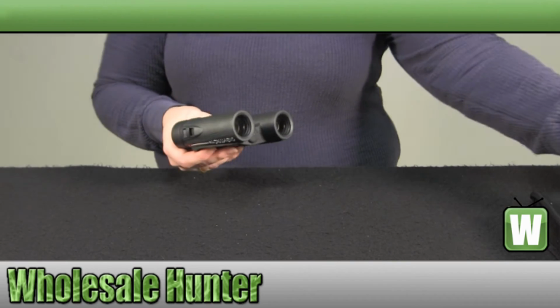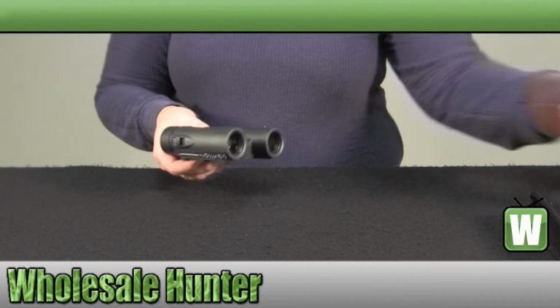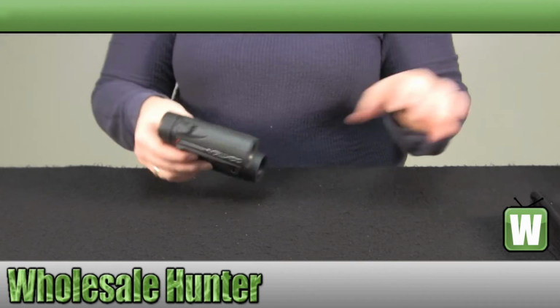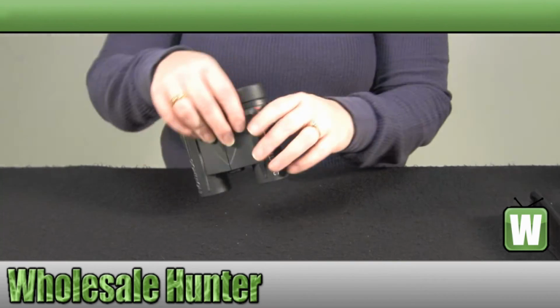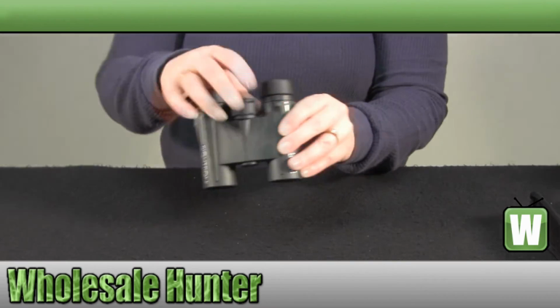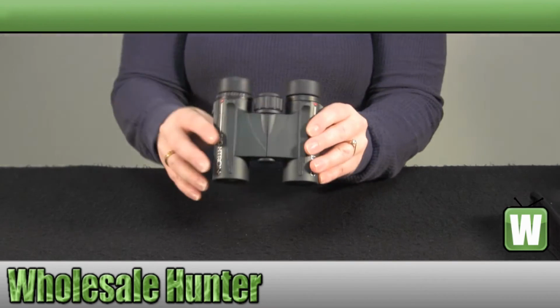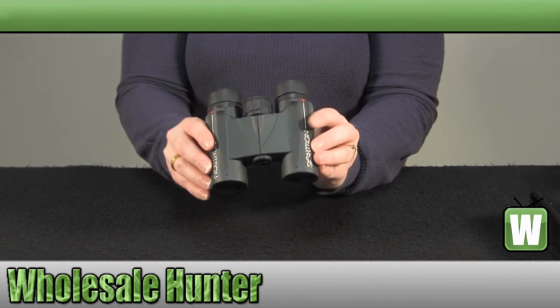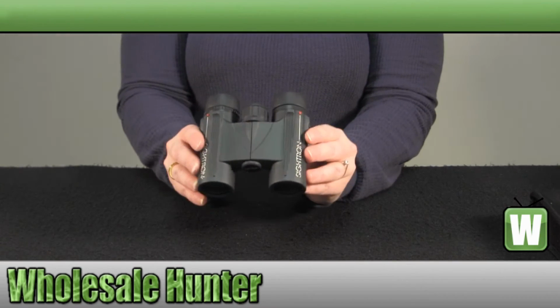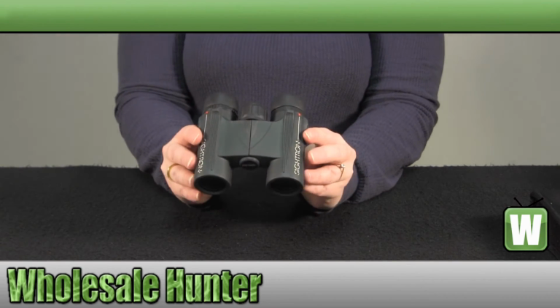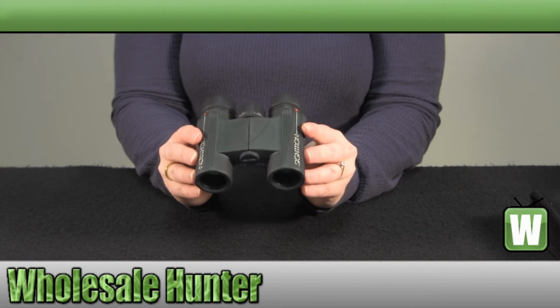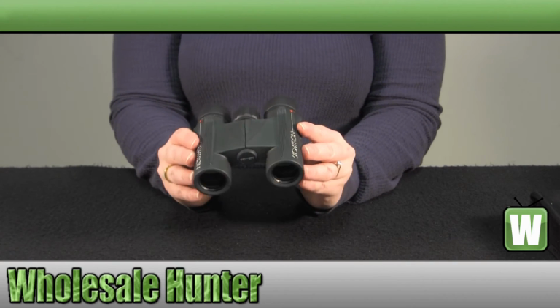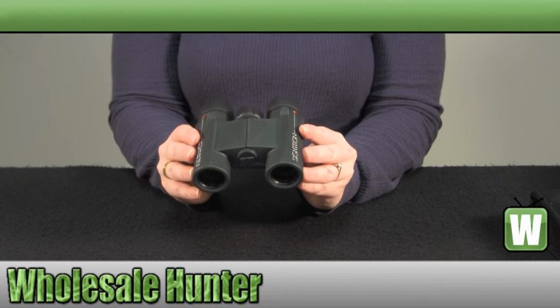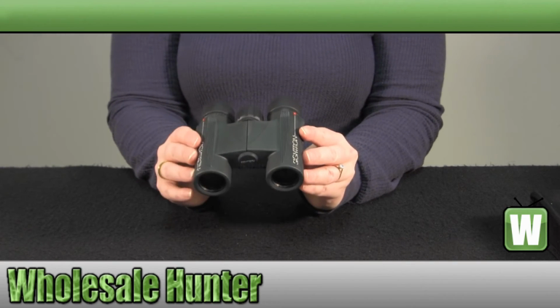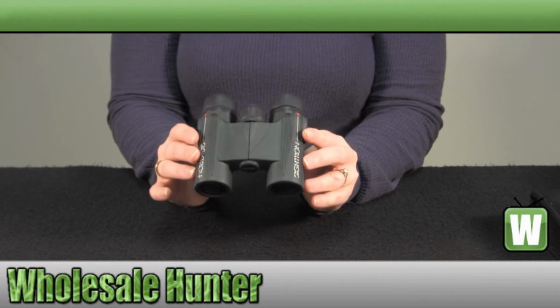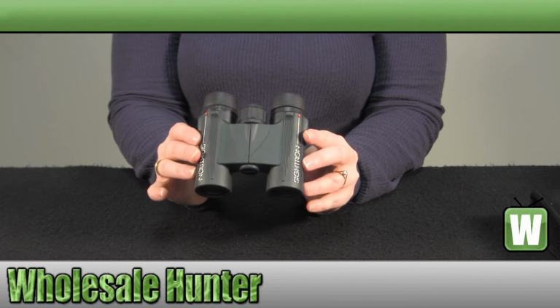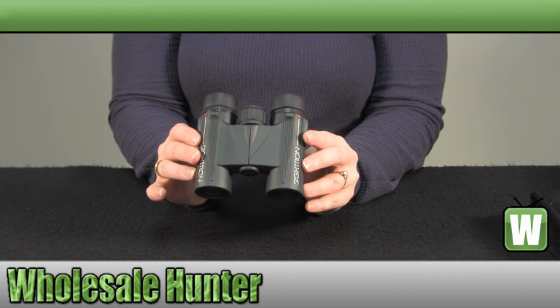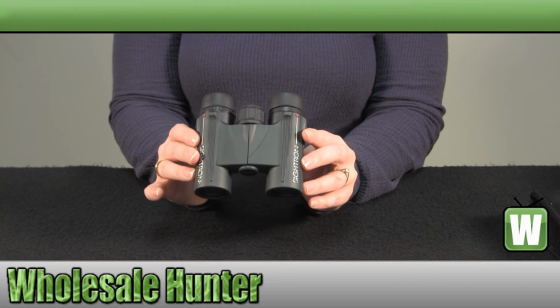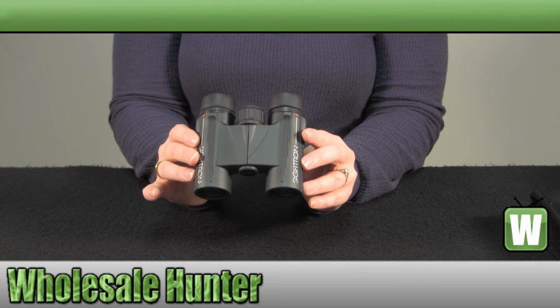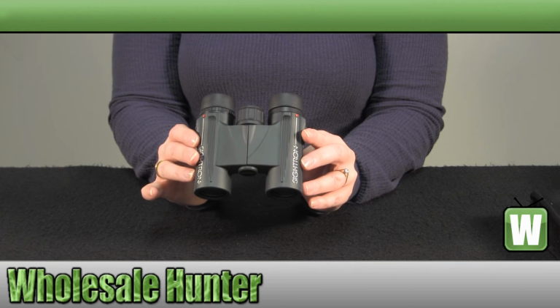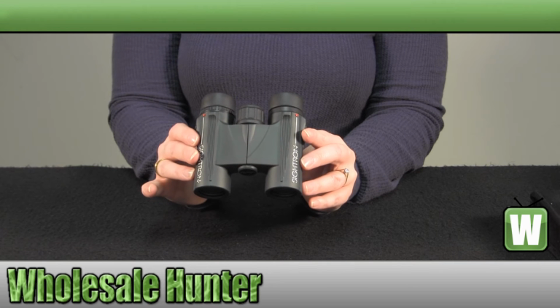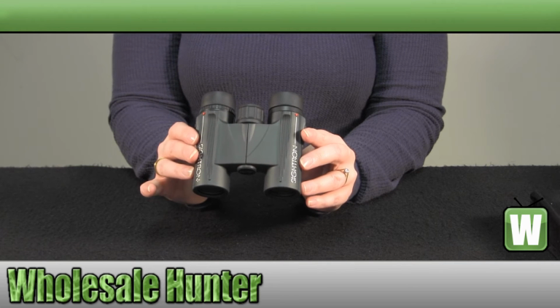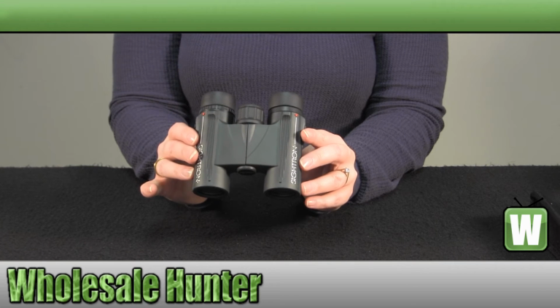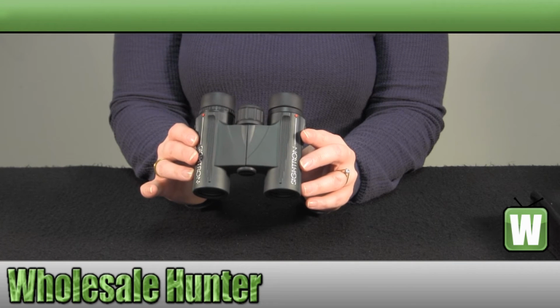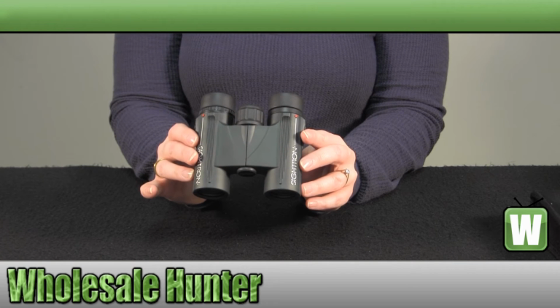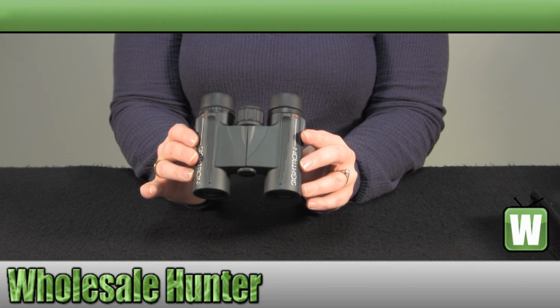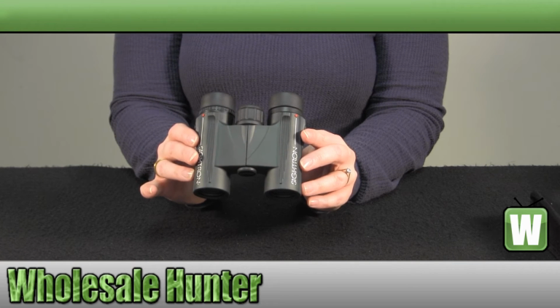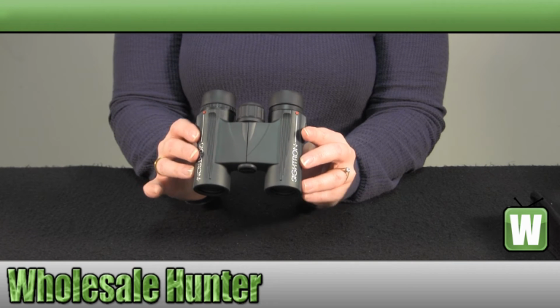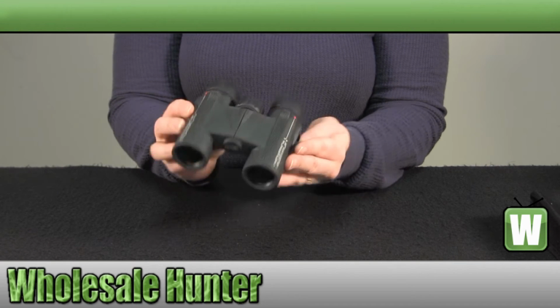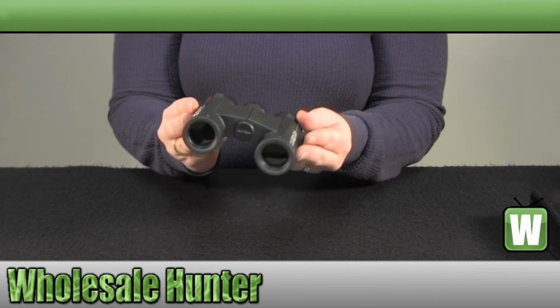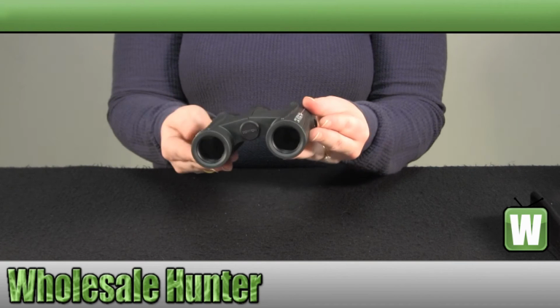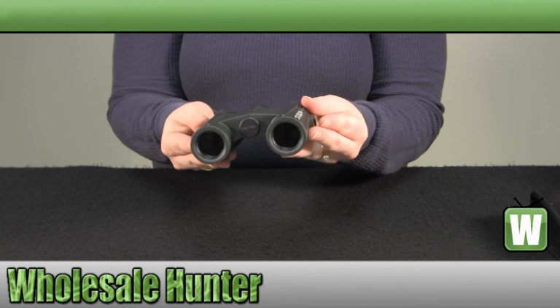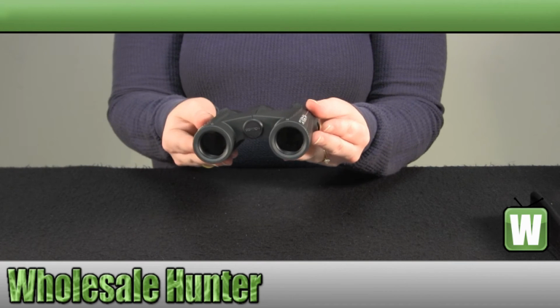They are a roof style prism and again they are a 10 by 25. They are waterproof.